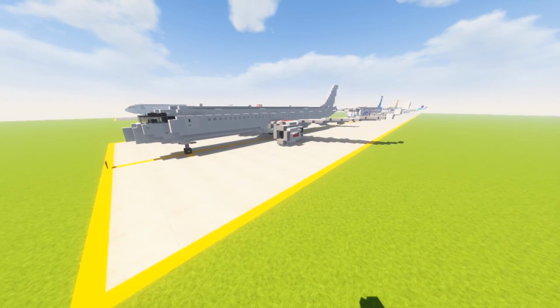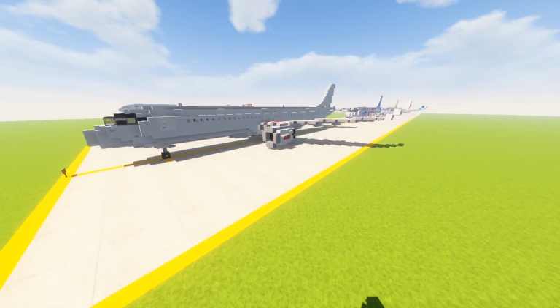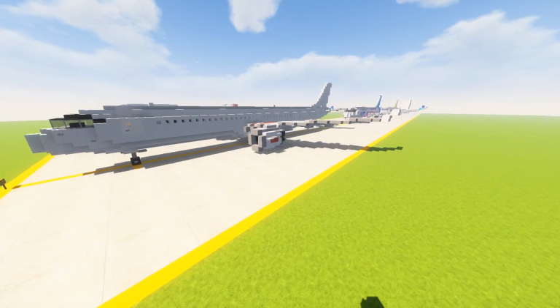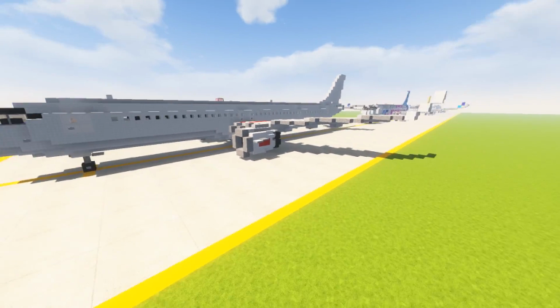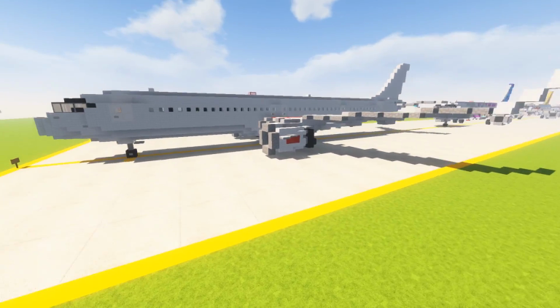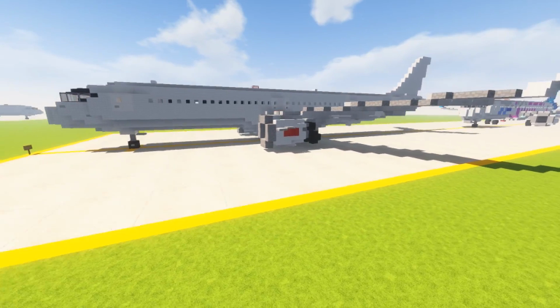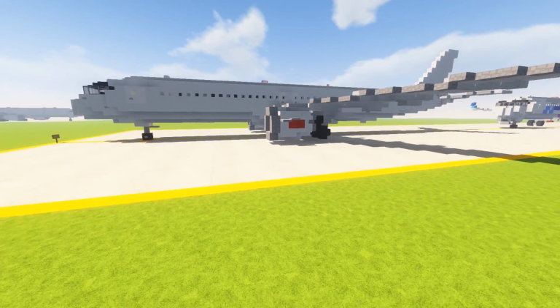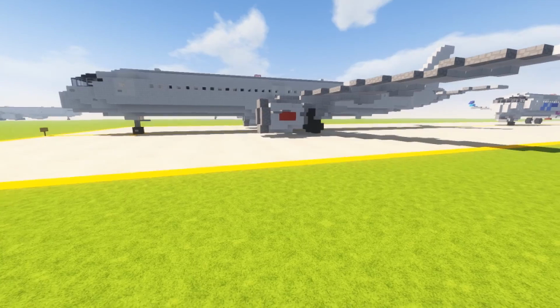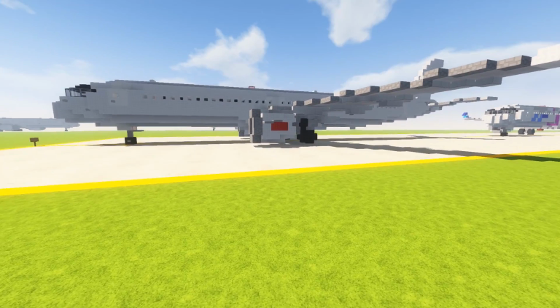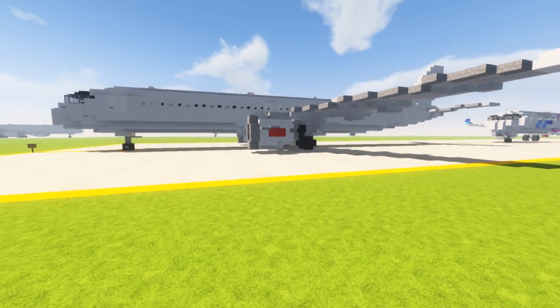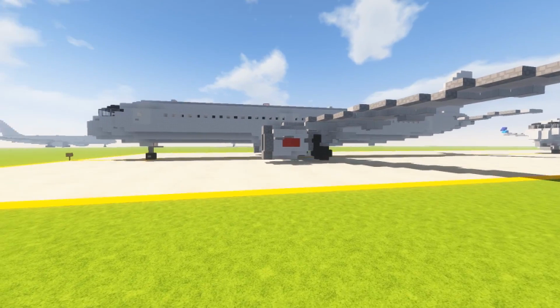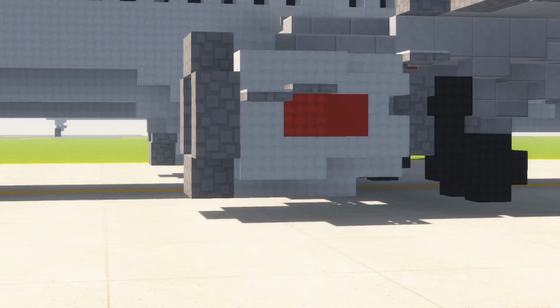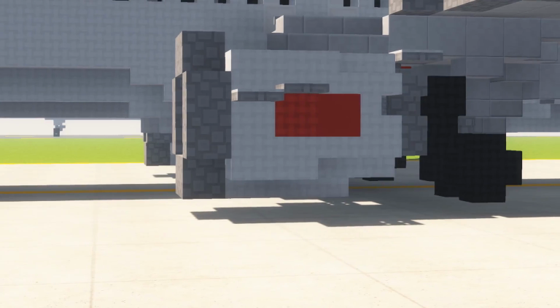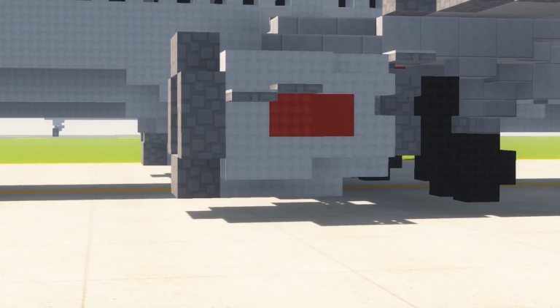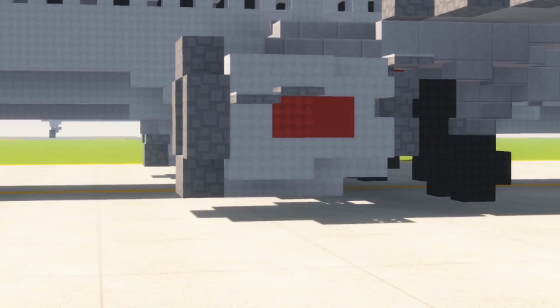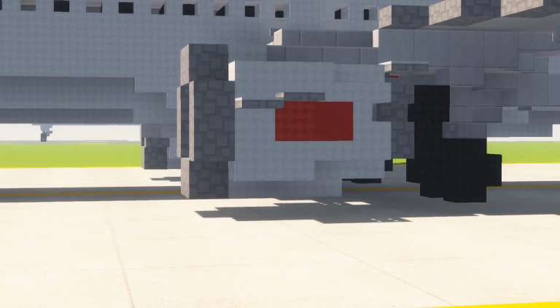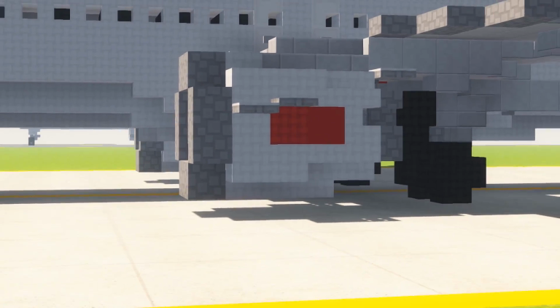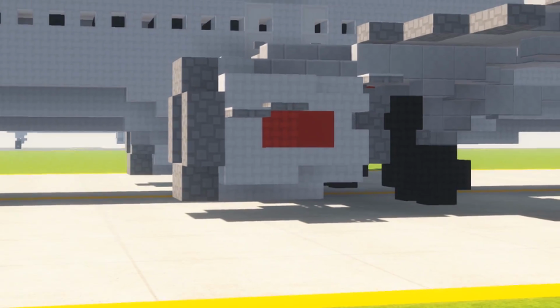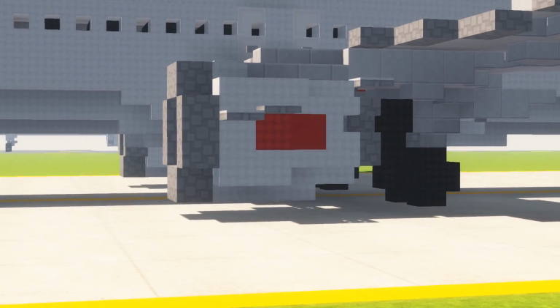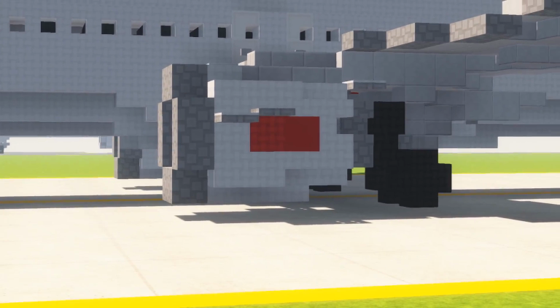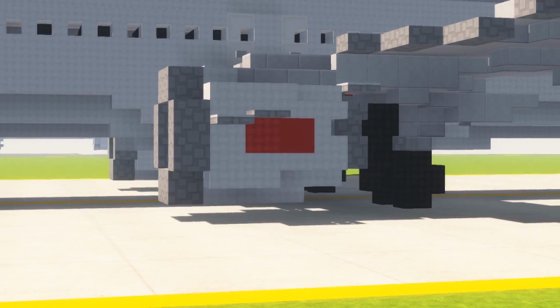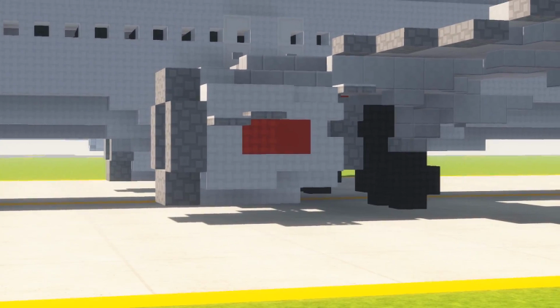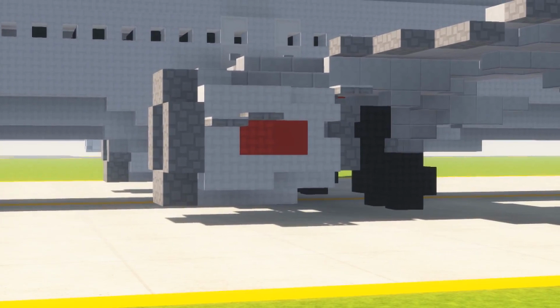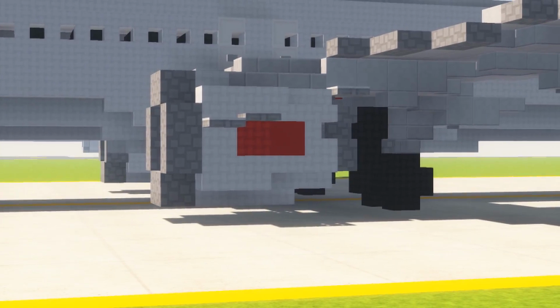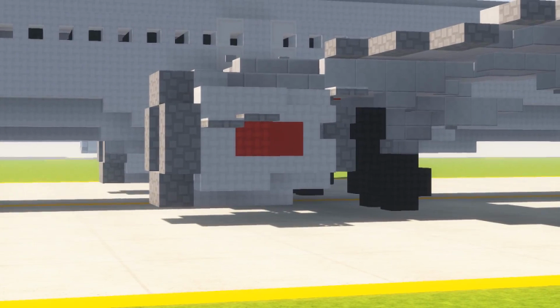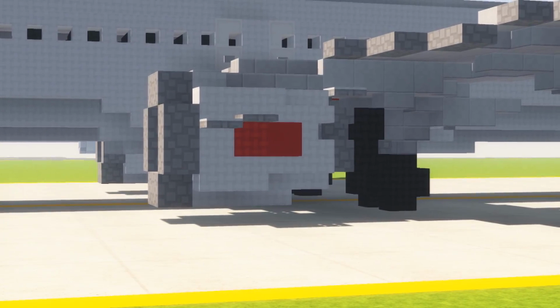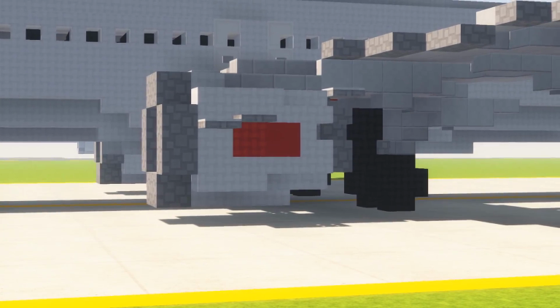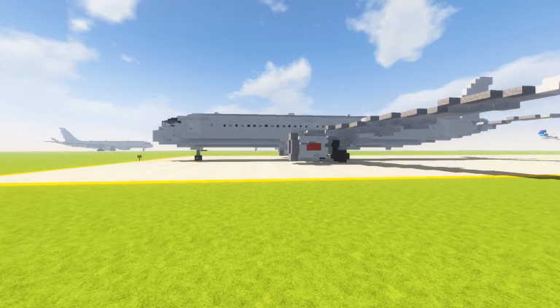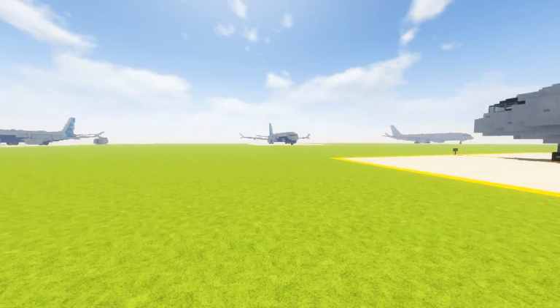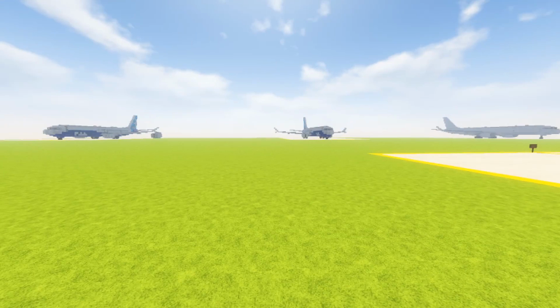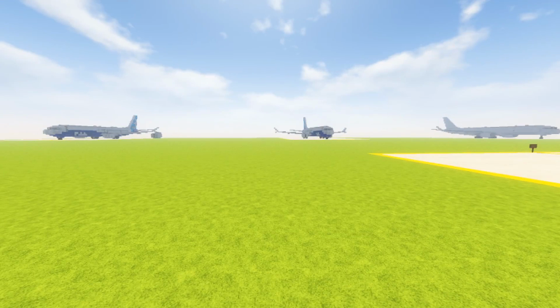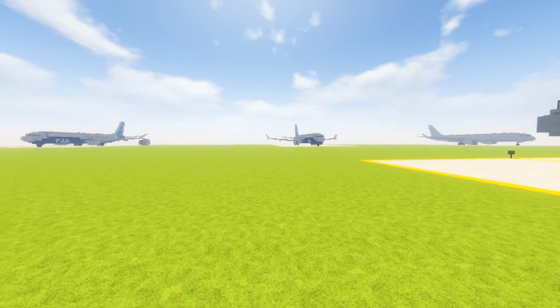Here's the base aircraft. We have the CFM LEAP-1A engines for the aircraft.